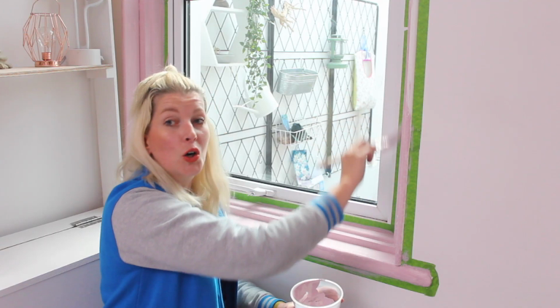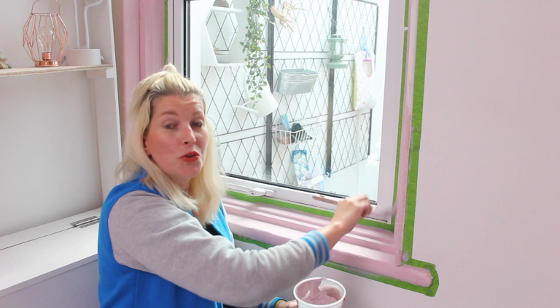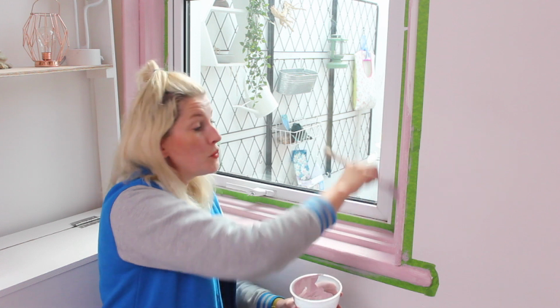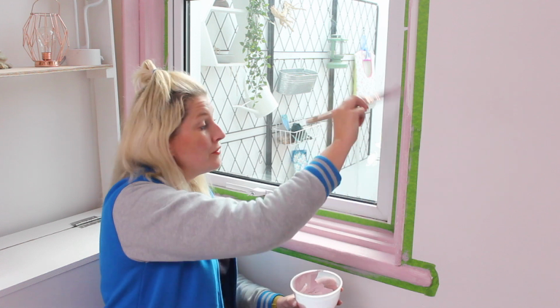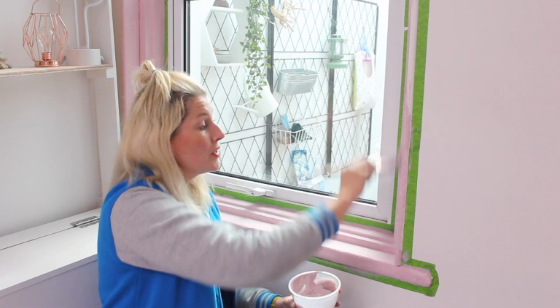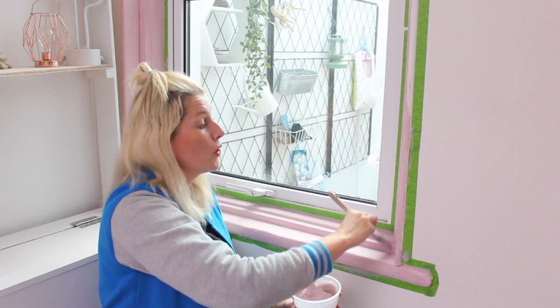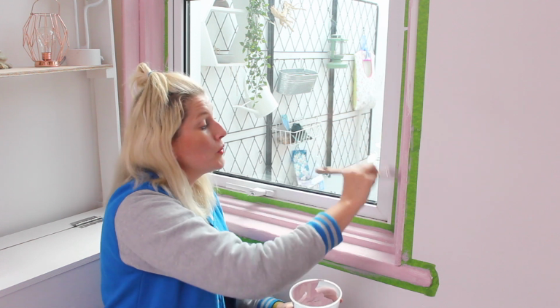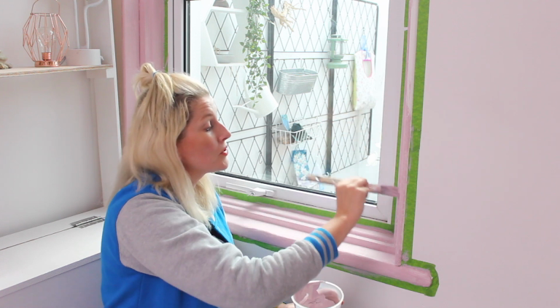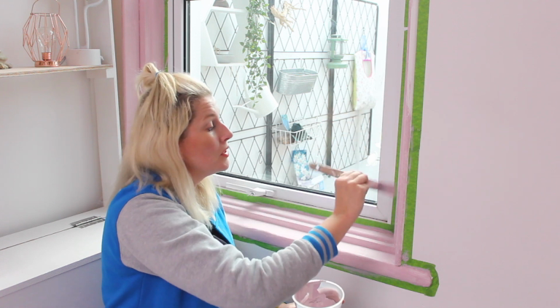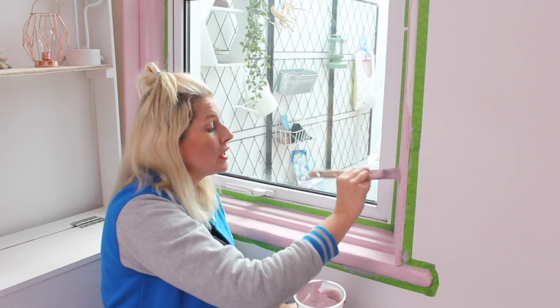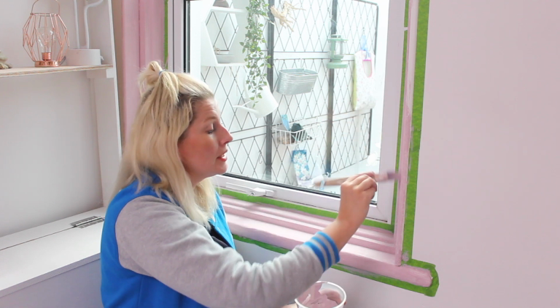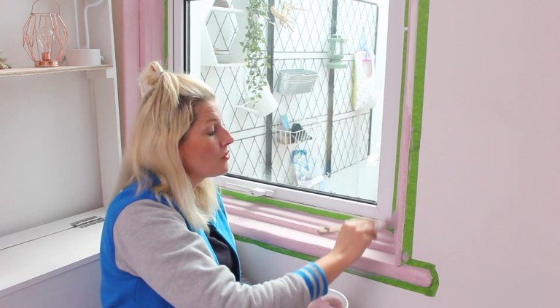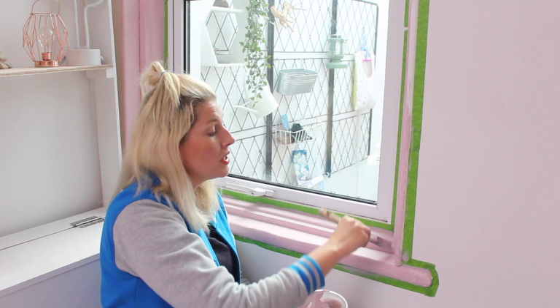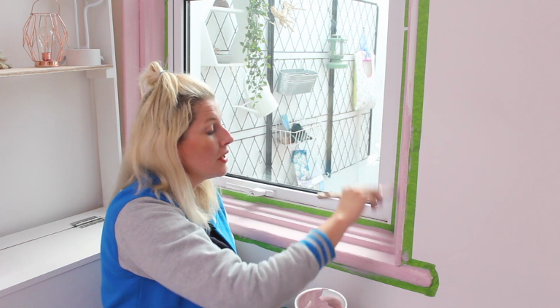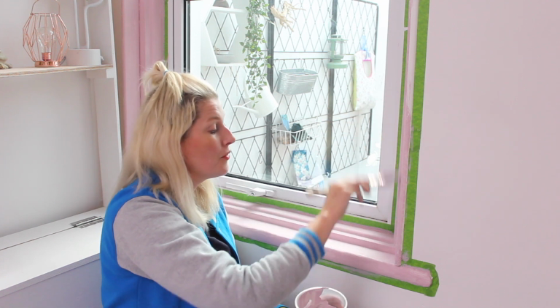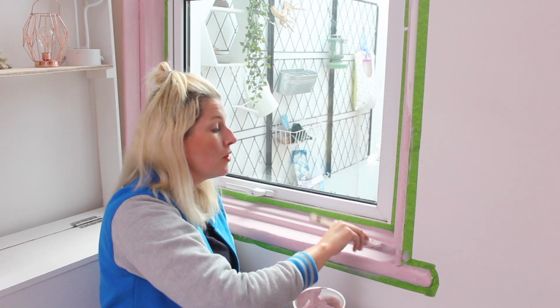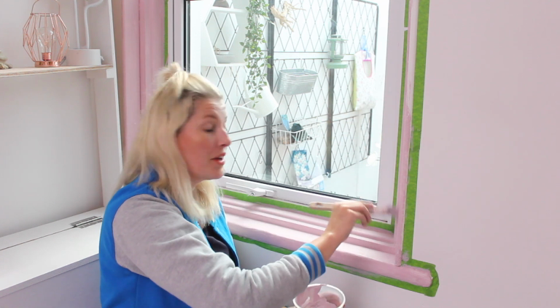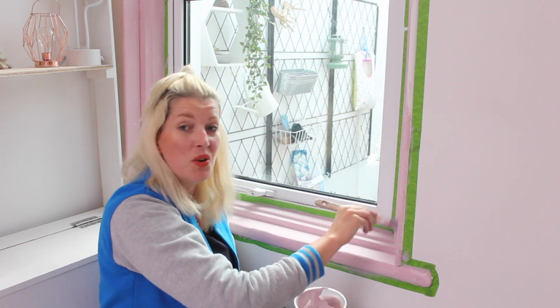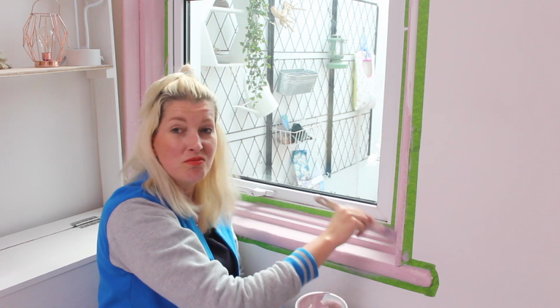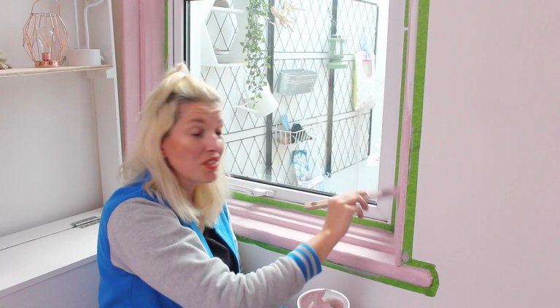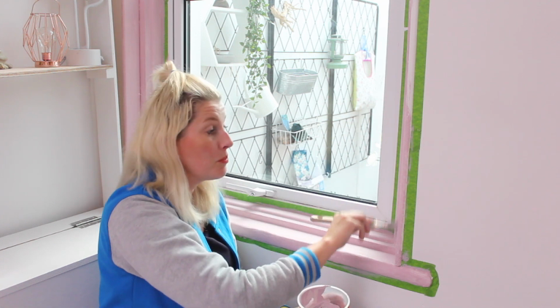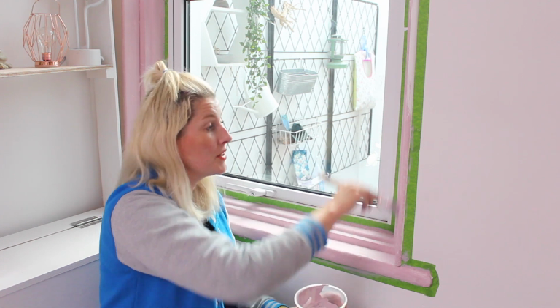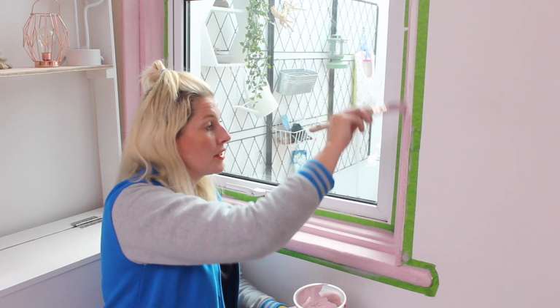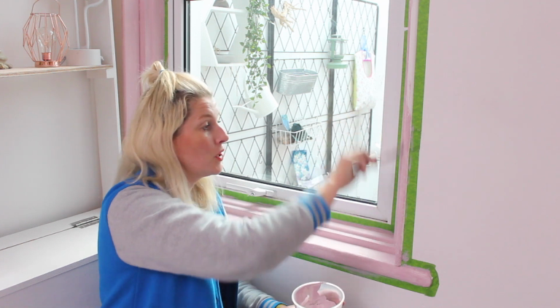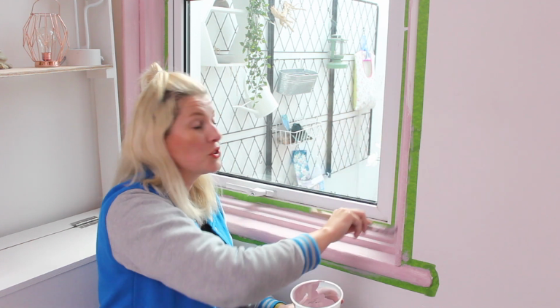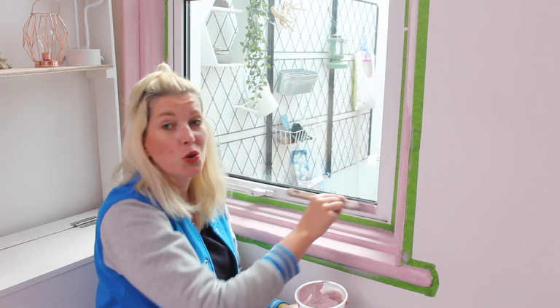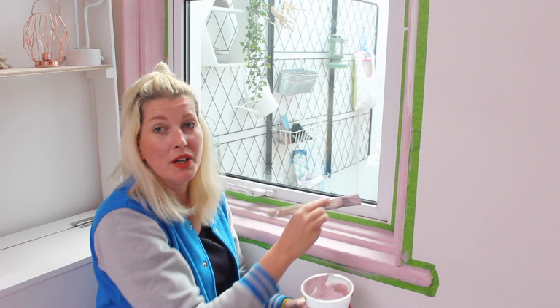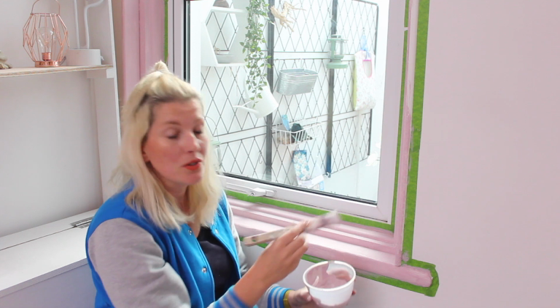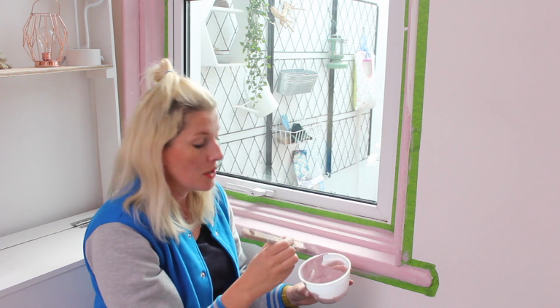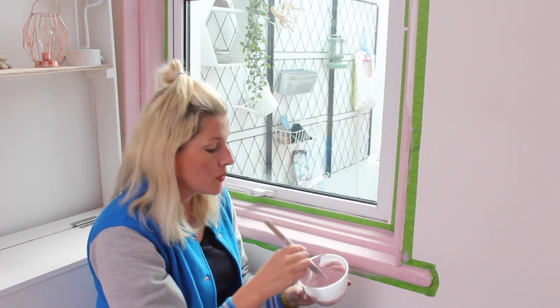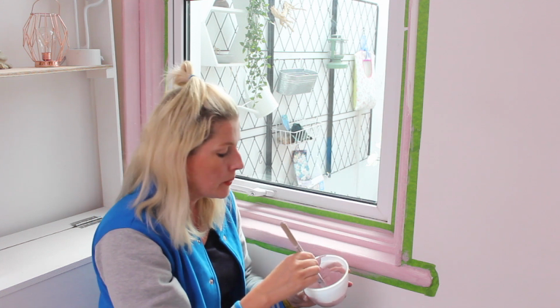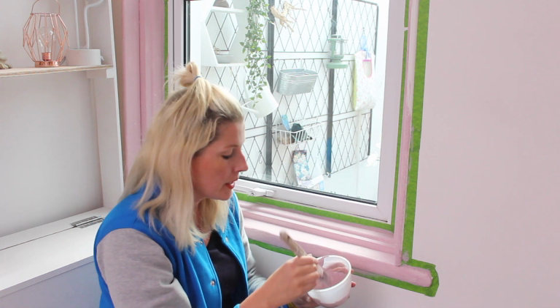Almost done with the first coat. I'm gonna let it dry for about an hour and then apply the second coat. This is chalk paint, so it dries really quick.